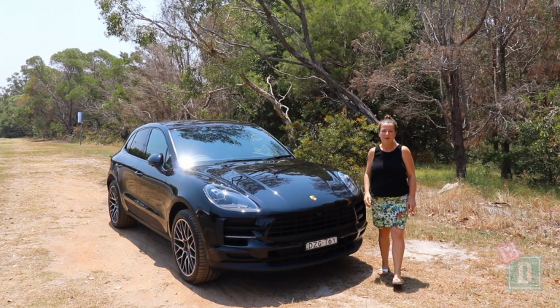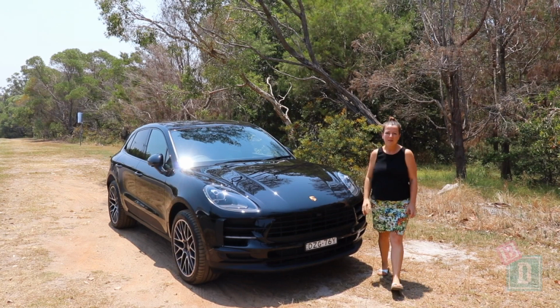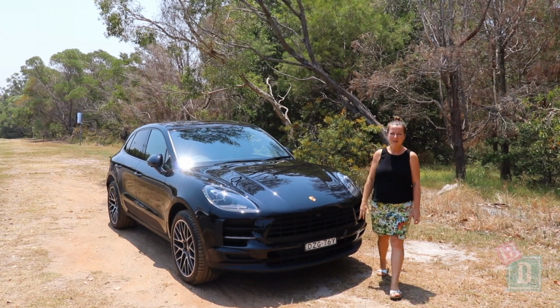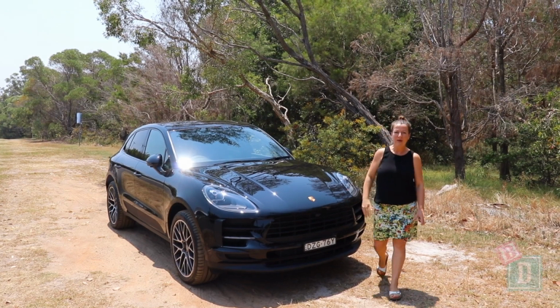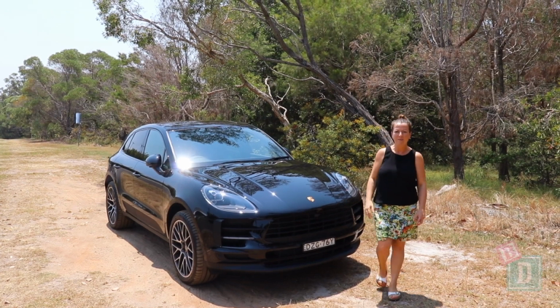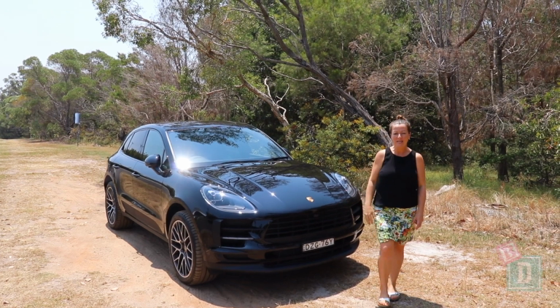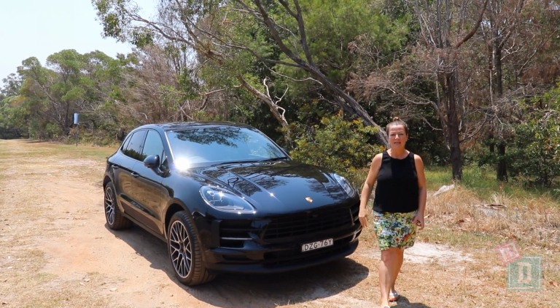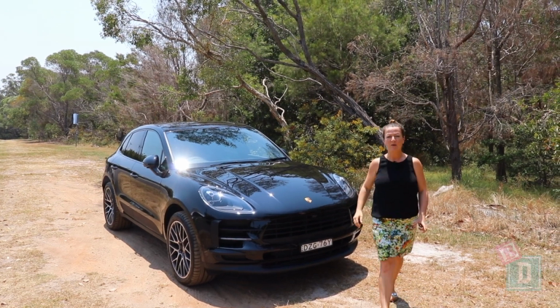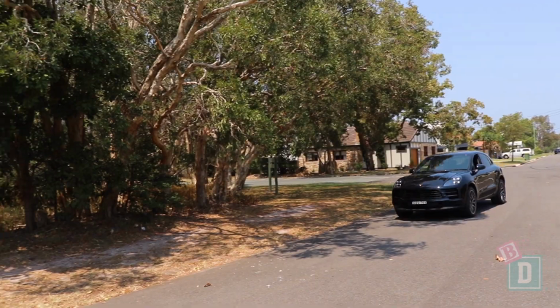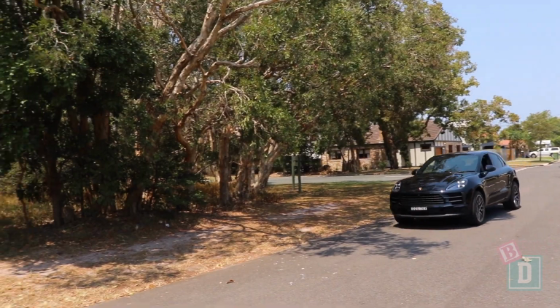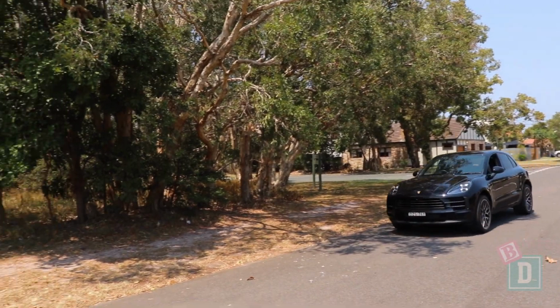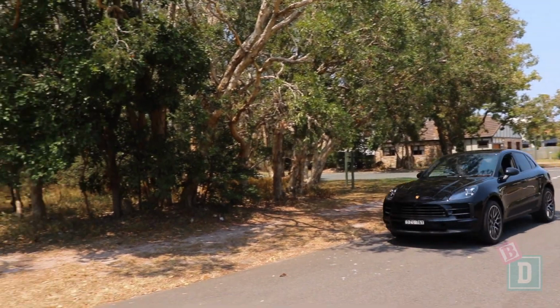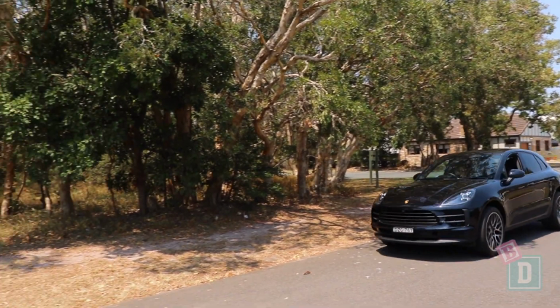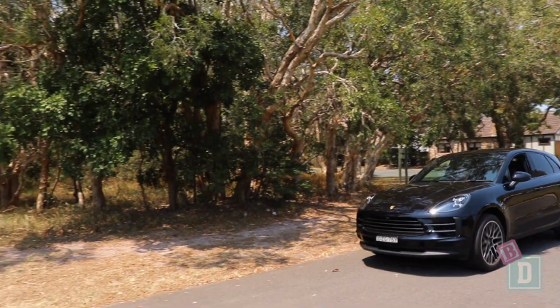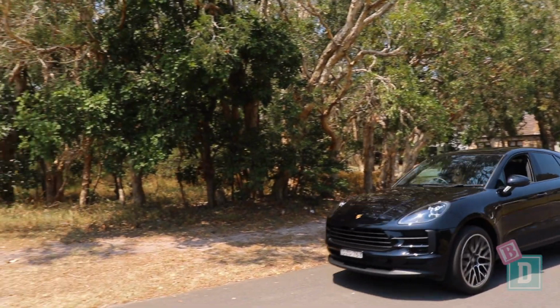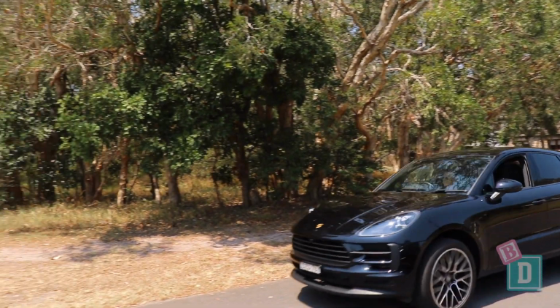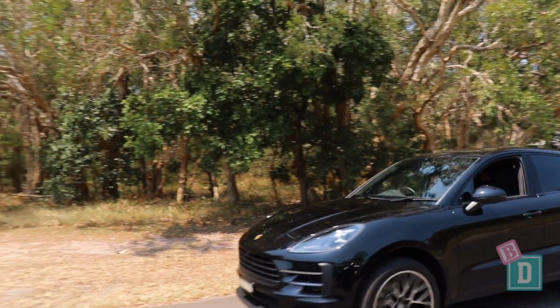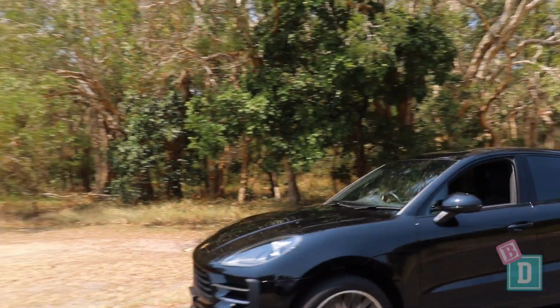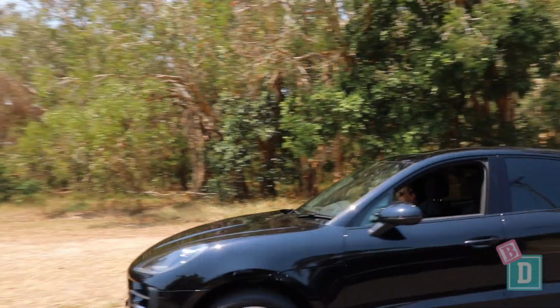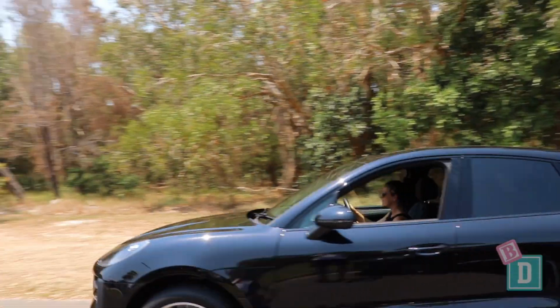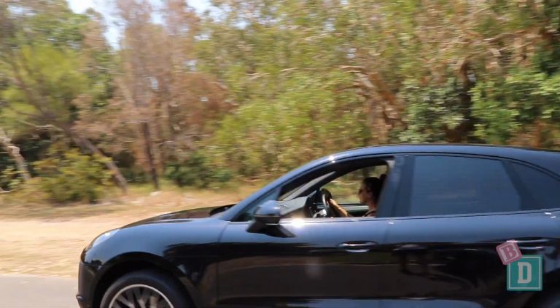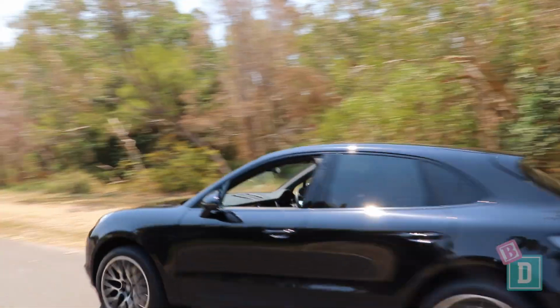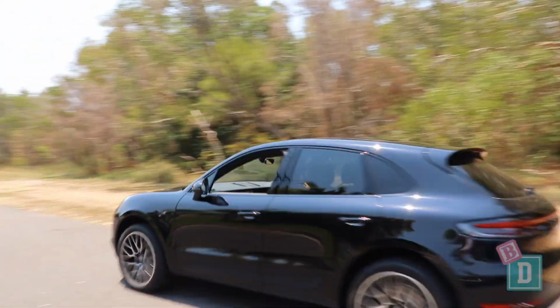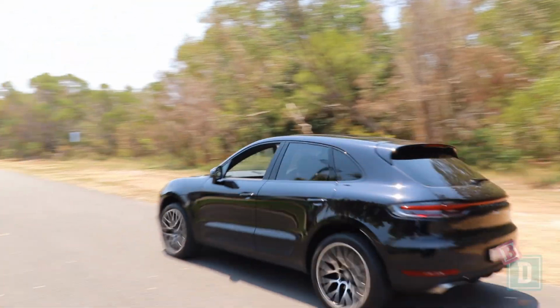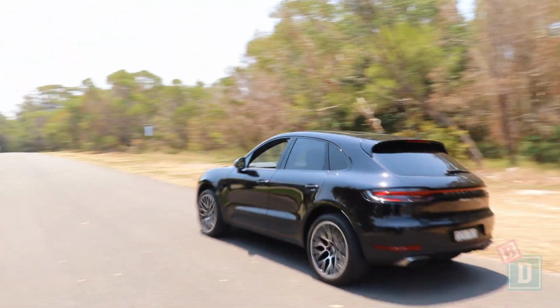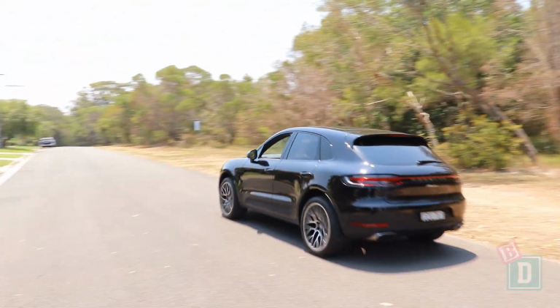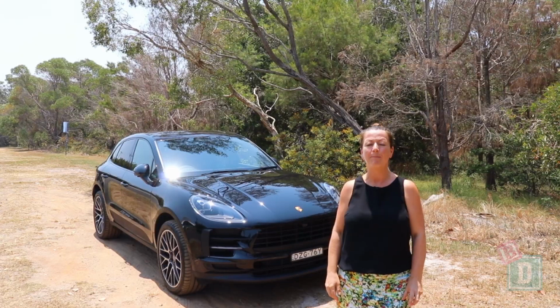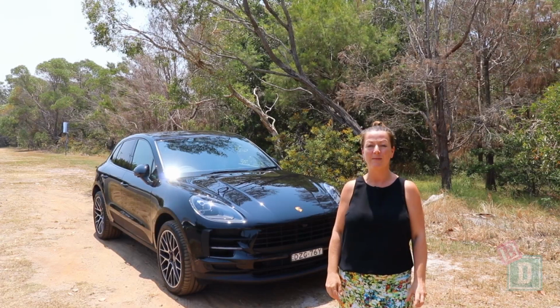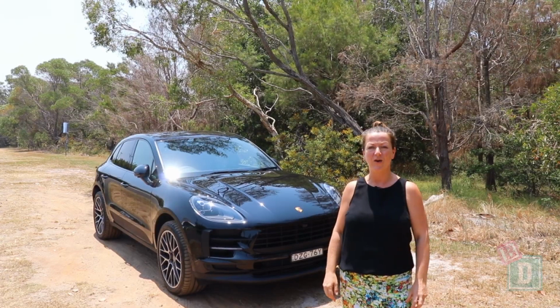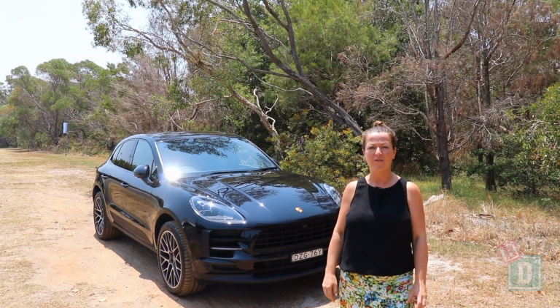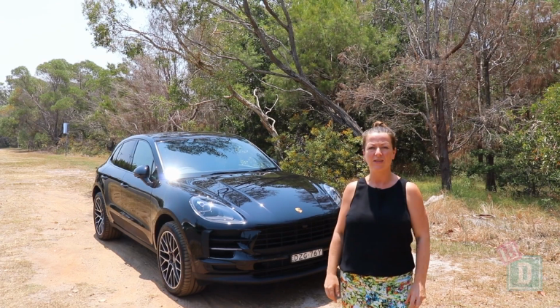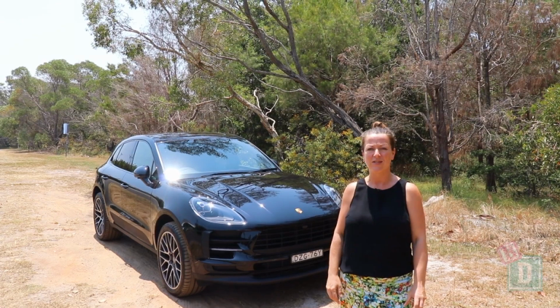This week I'm testing the Porsche Macan, and these are my top three family friendly baby drive features.